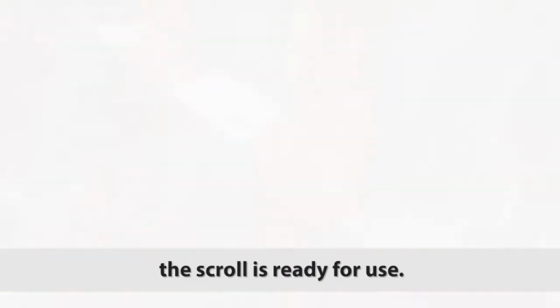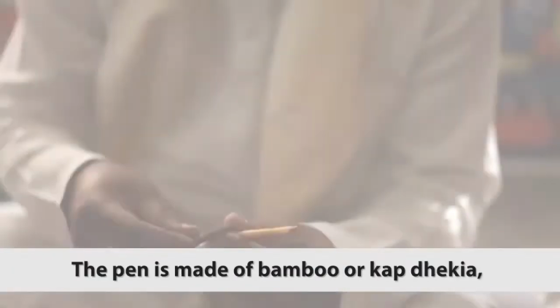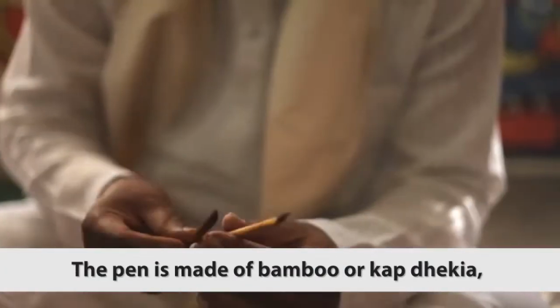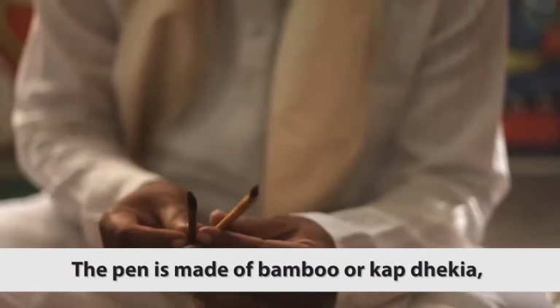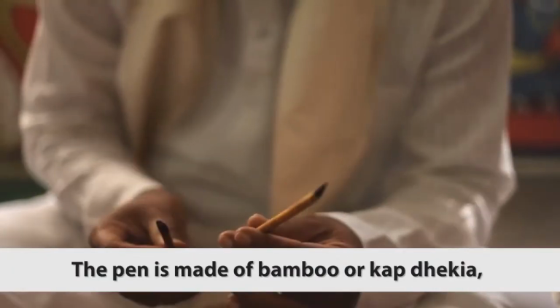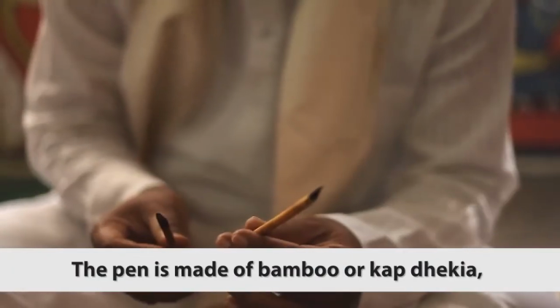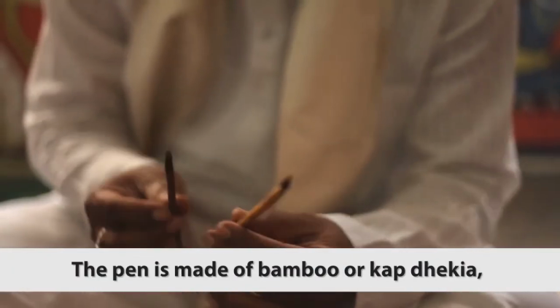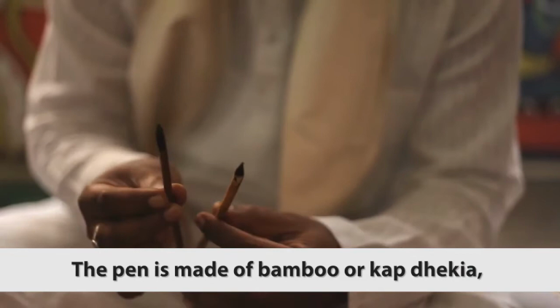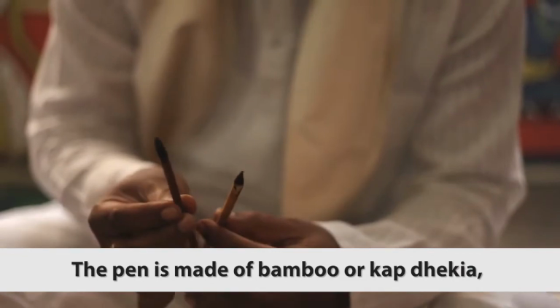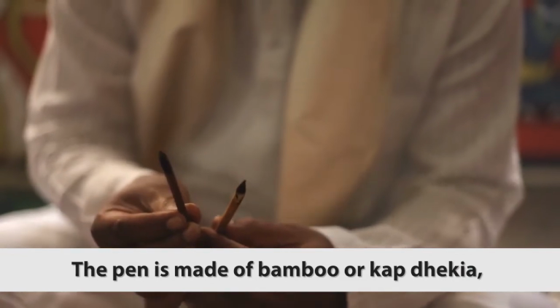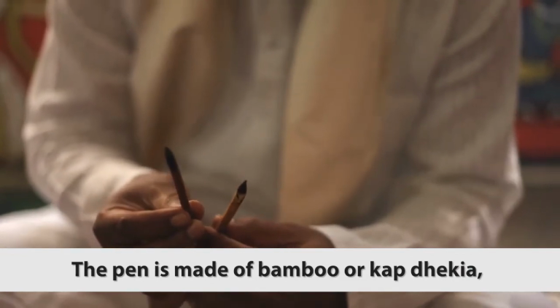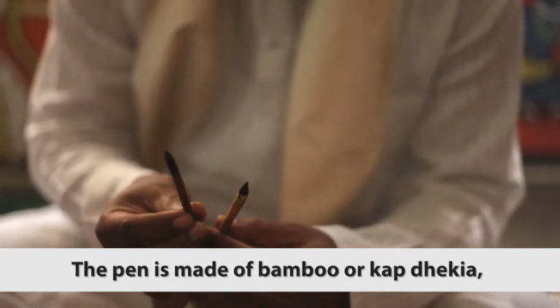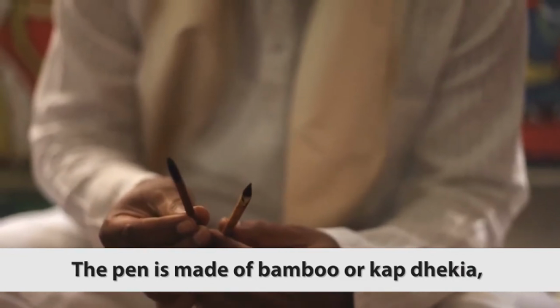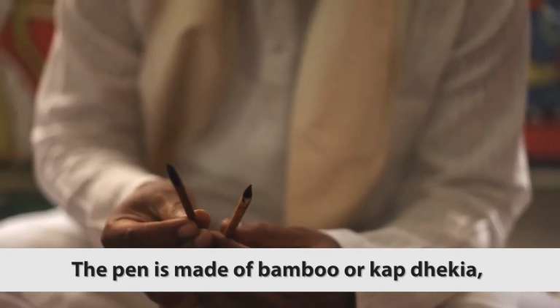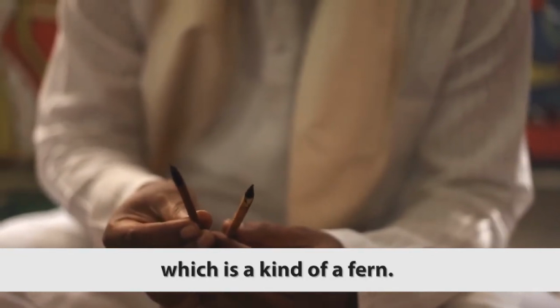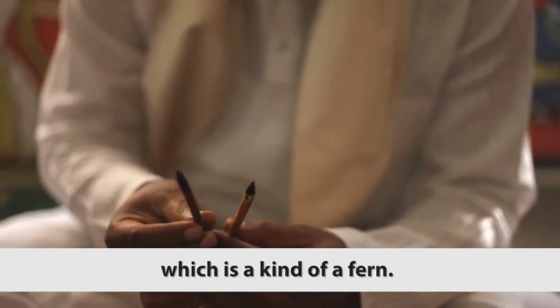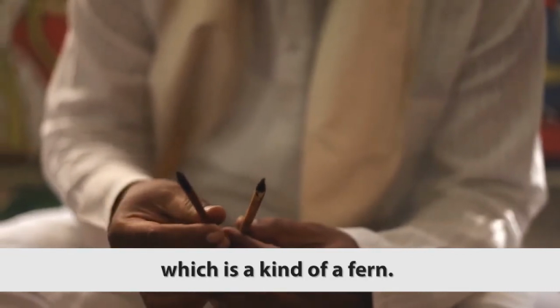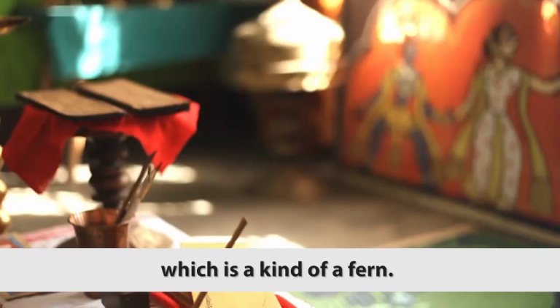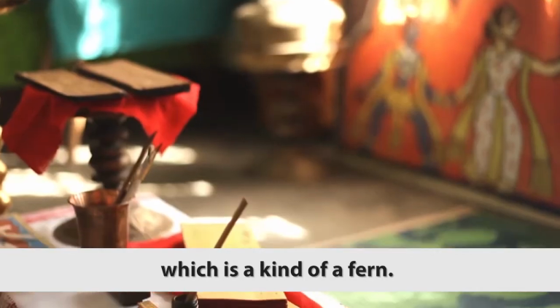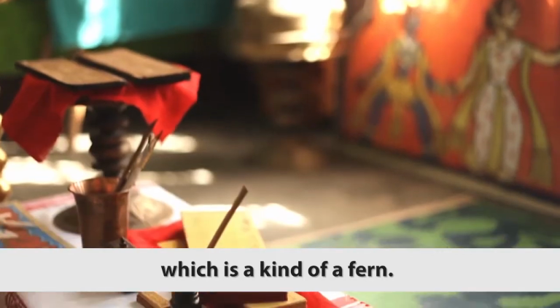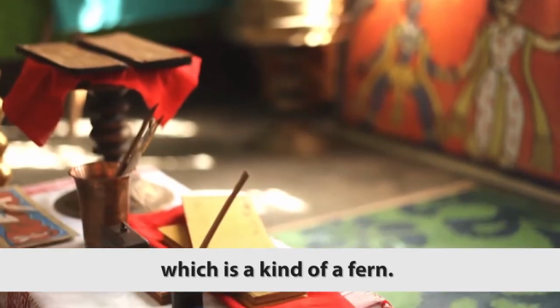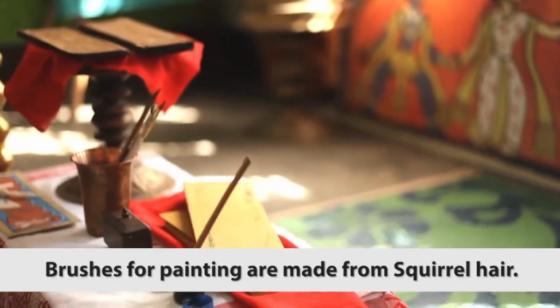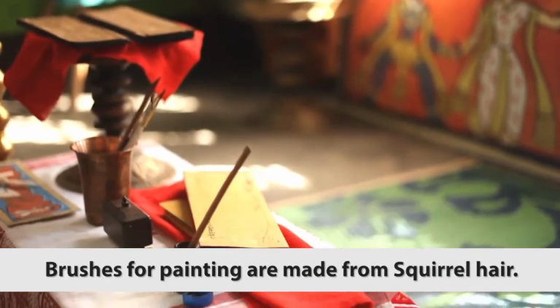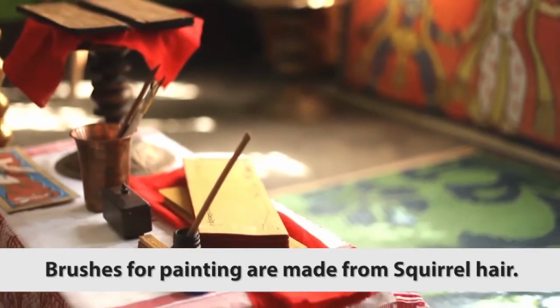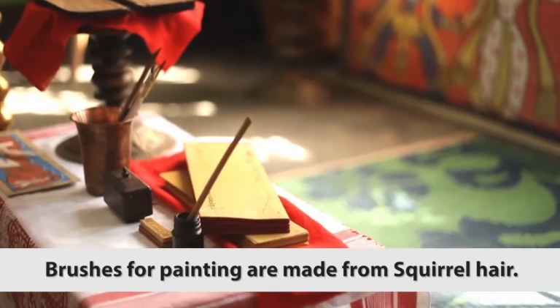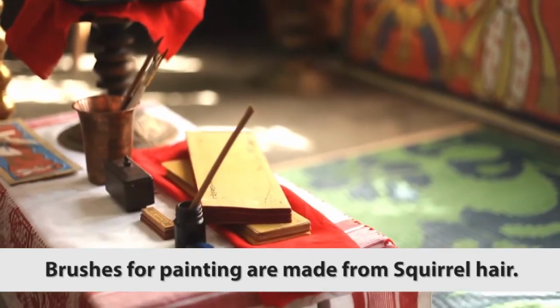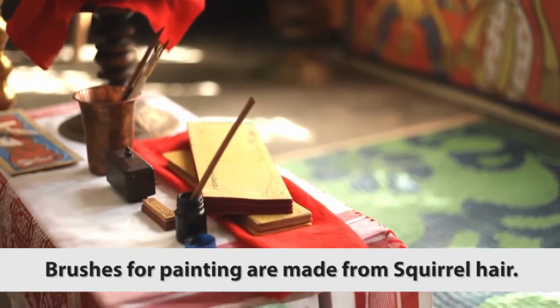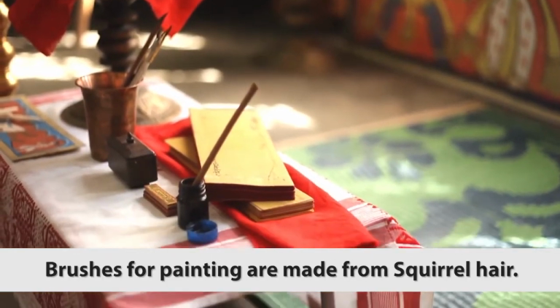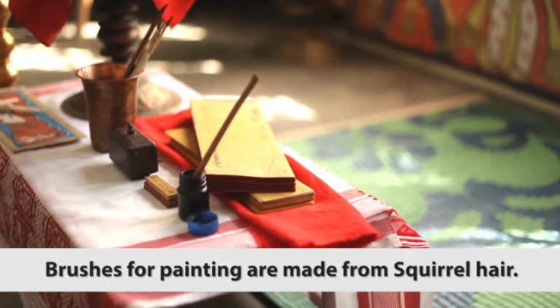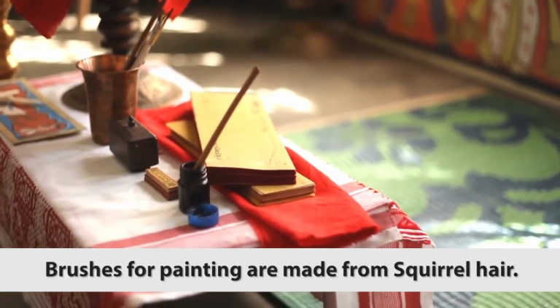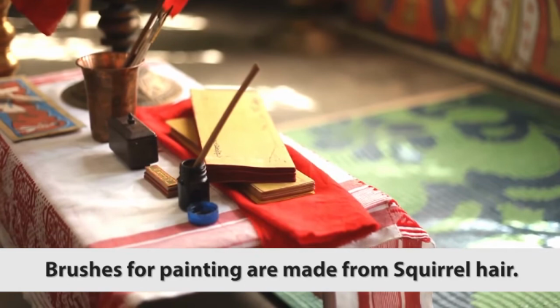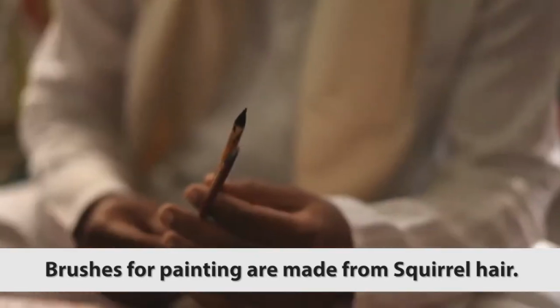The pen is made of bamboo or kaap dhekya, which is a kind of fern. Brushes for painting are made from squirrel hair.